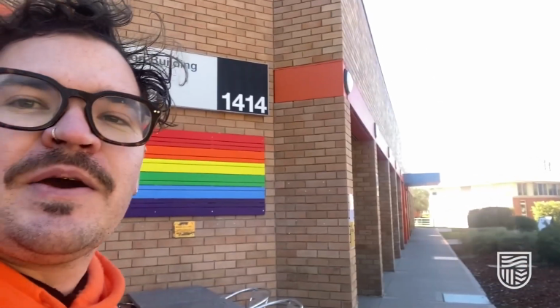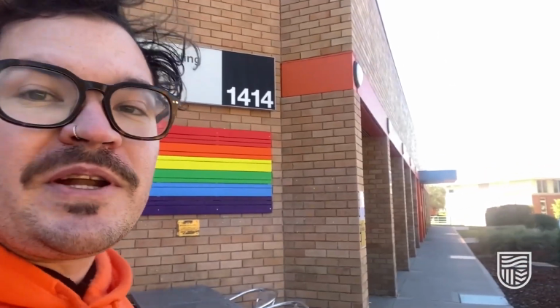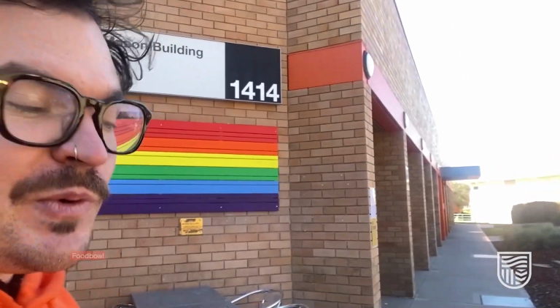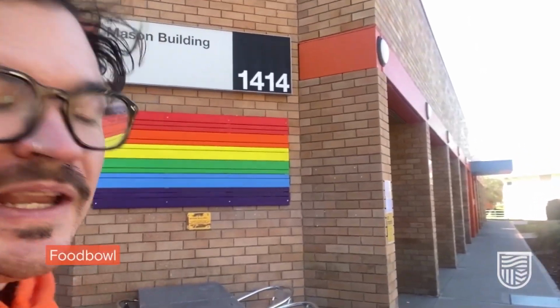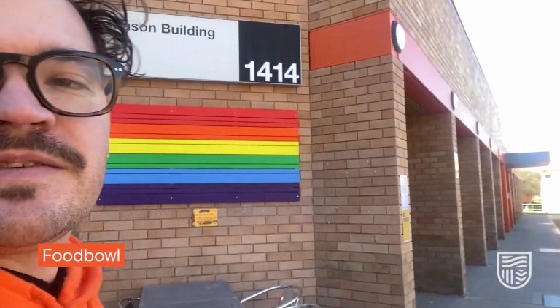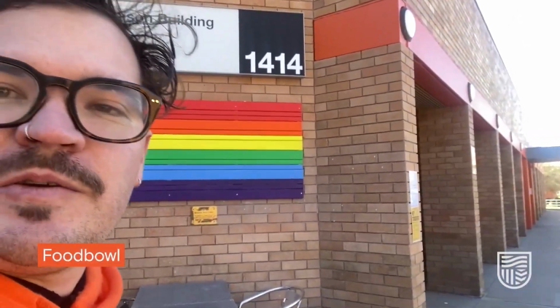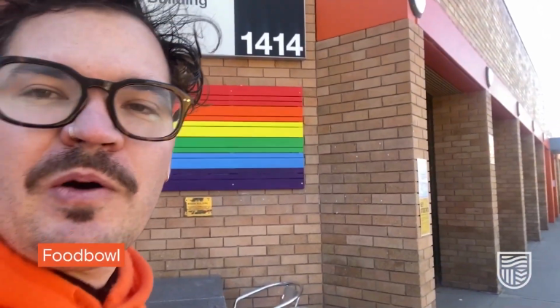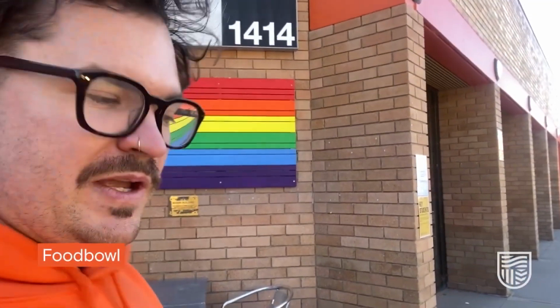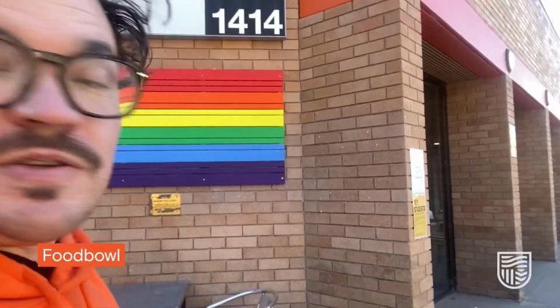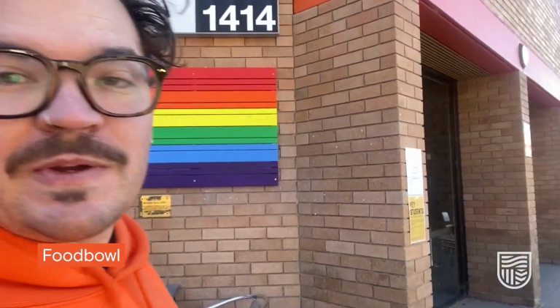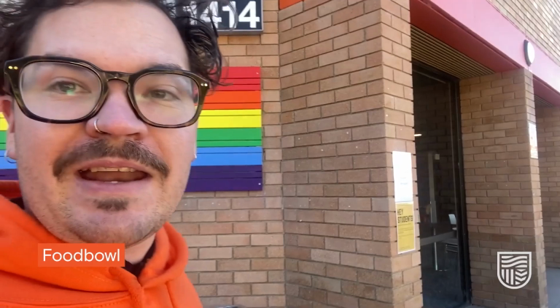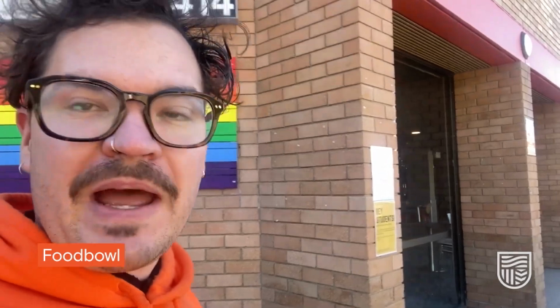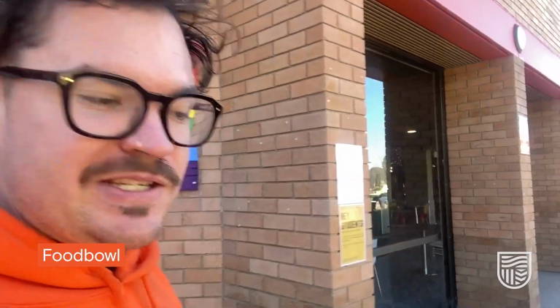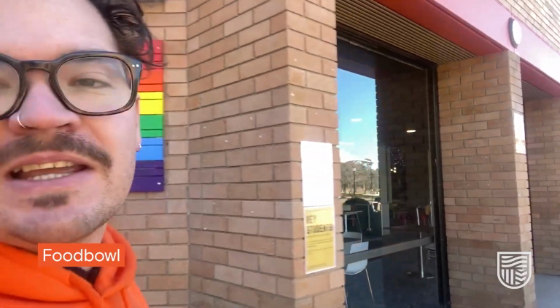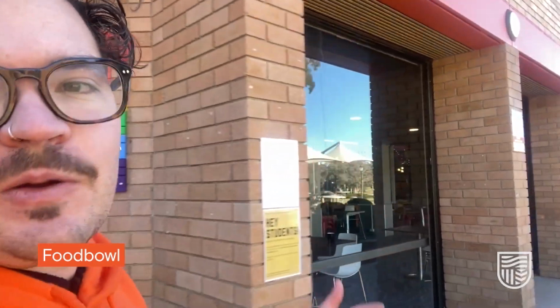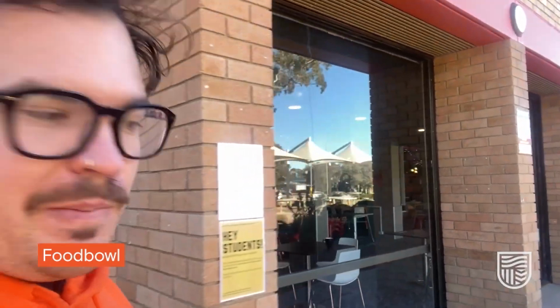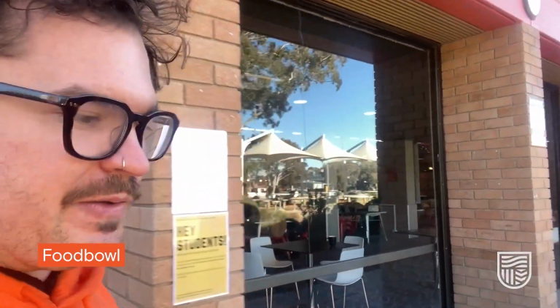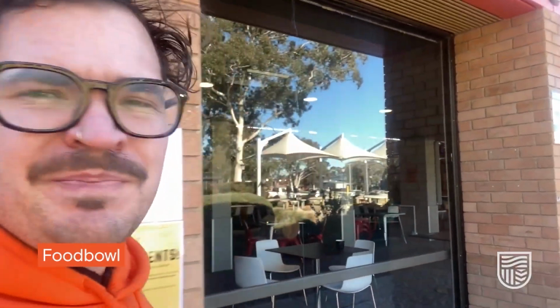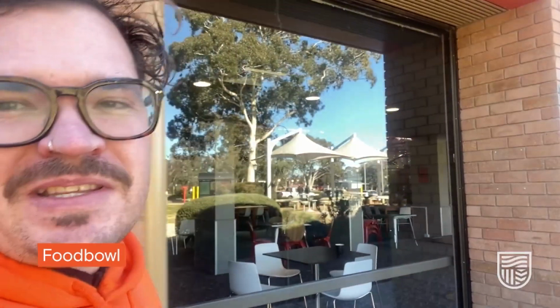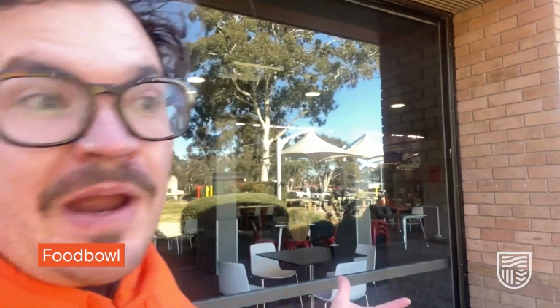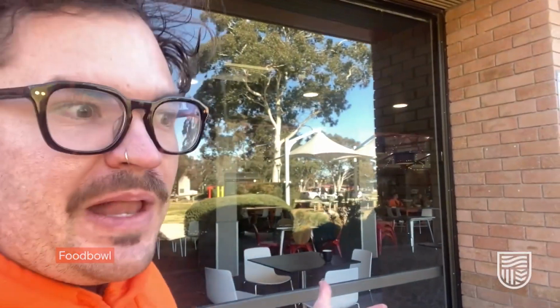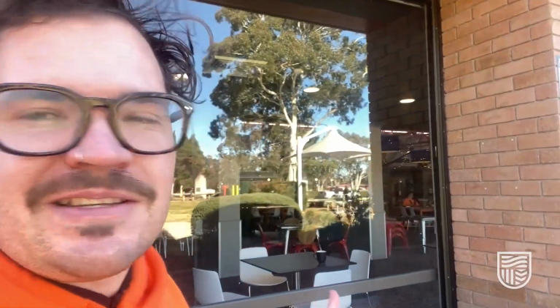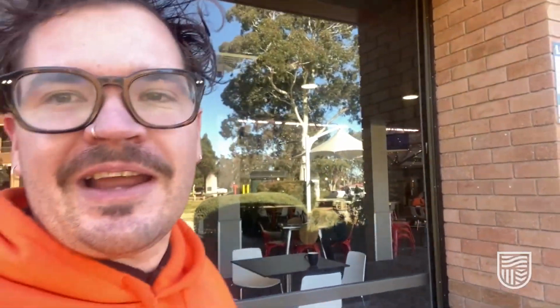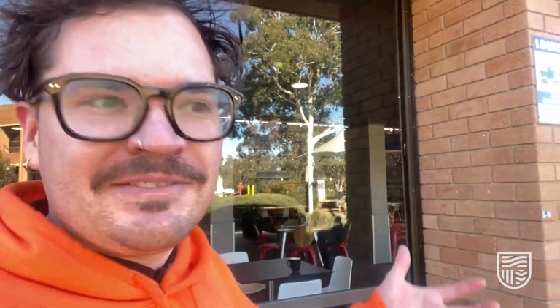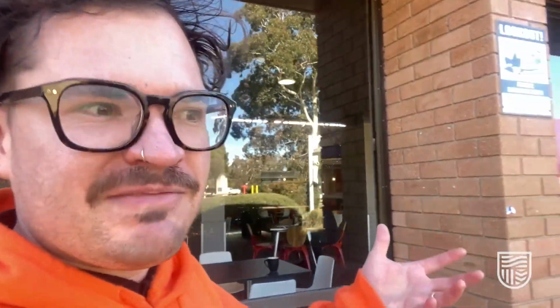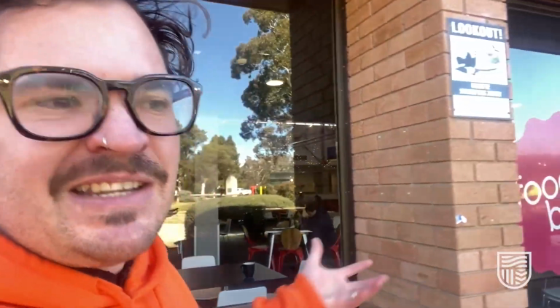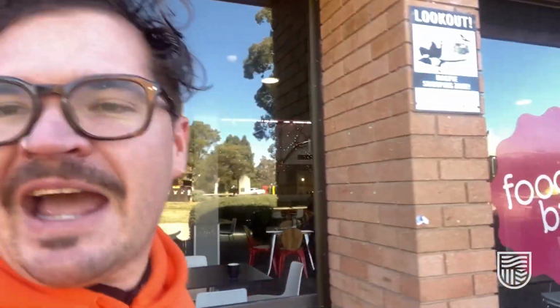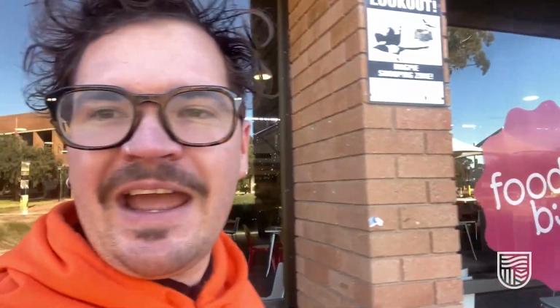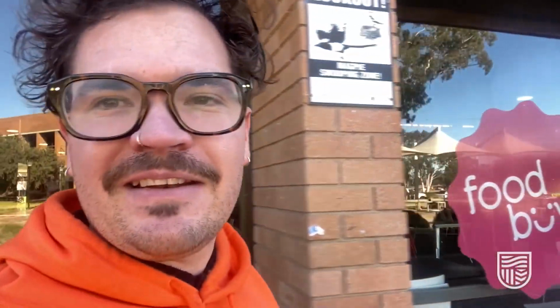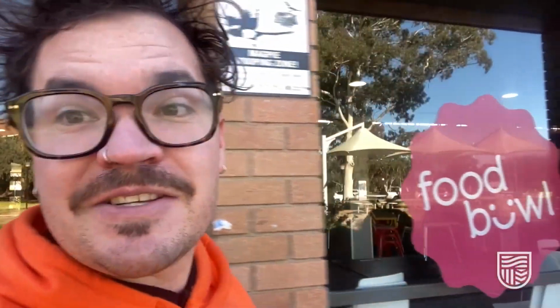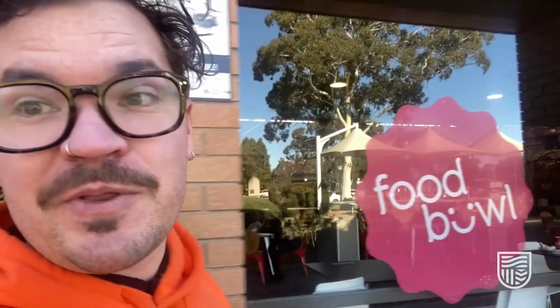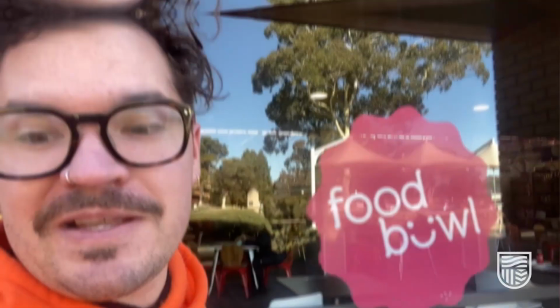We're just walking into Food Bowl, where students with catered packages can get all their meals. But it's also a great place to sit, hang out, and catch up with your mates.